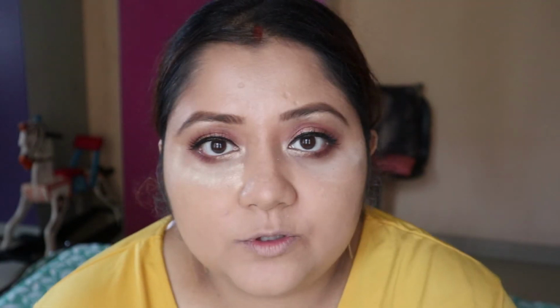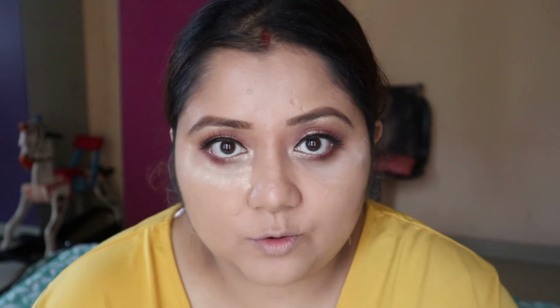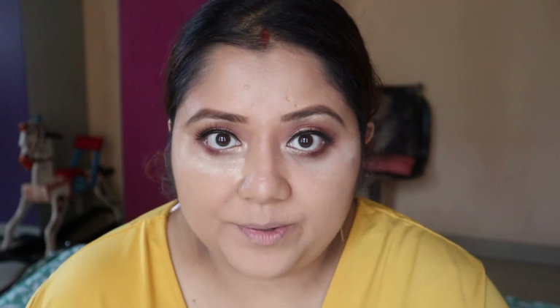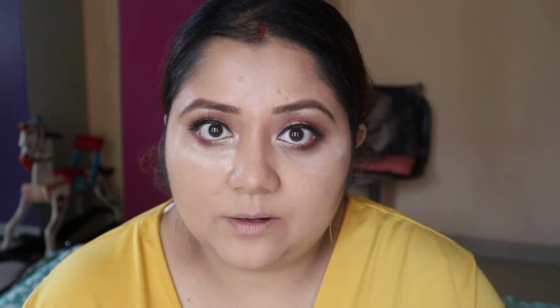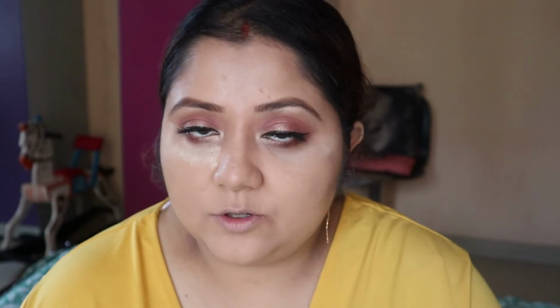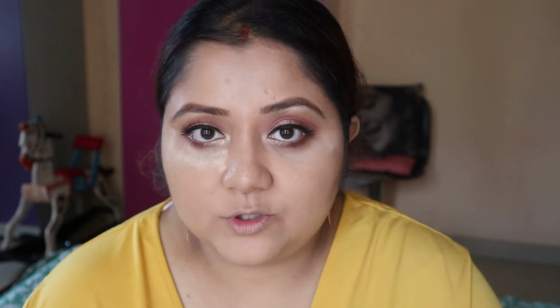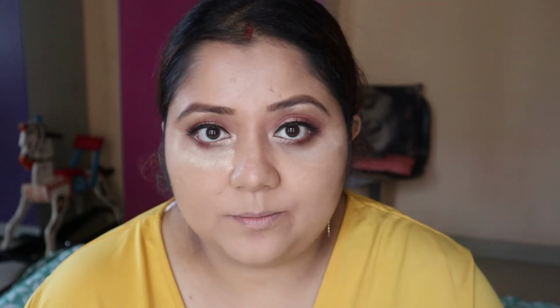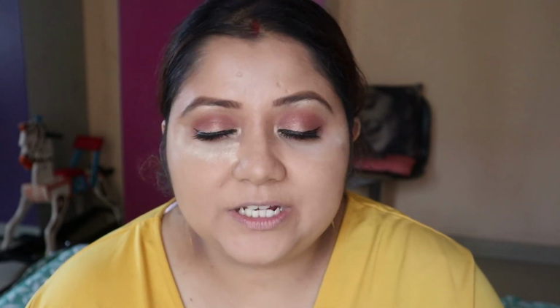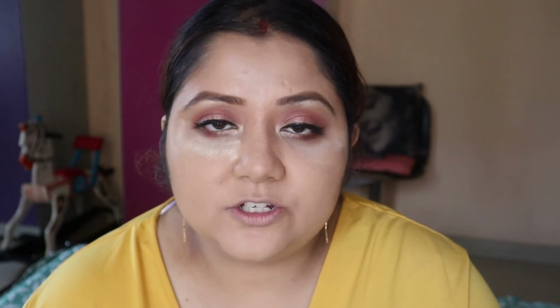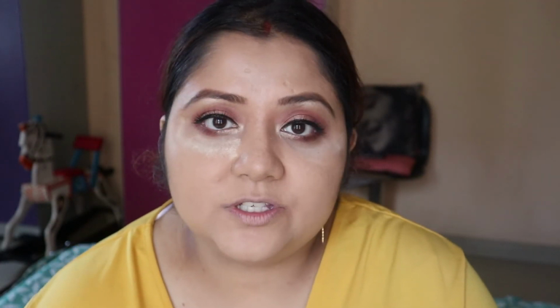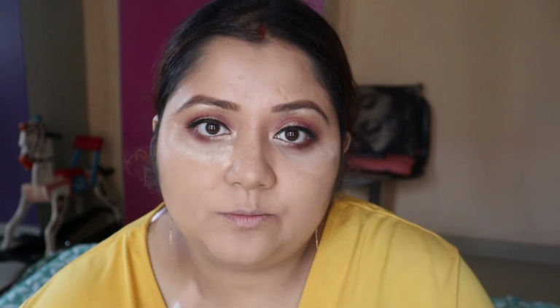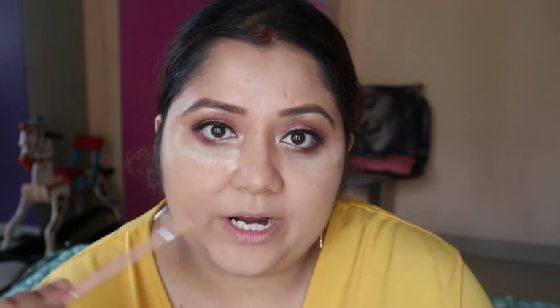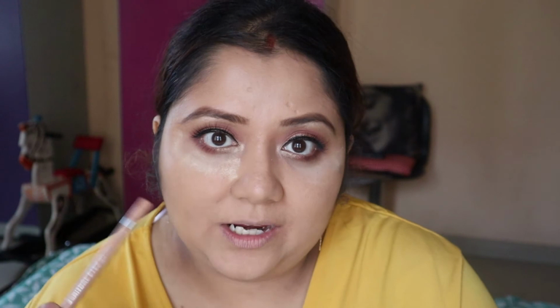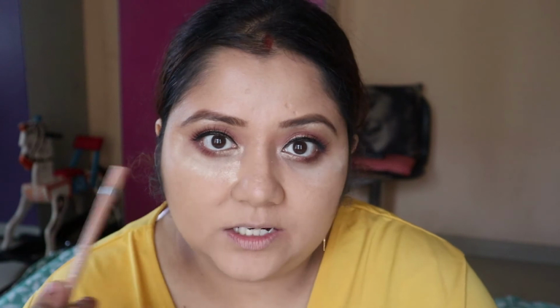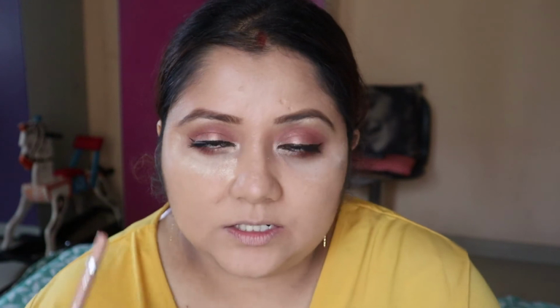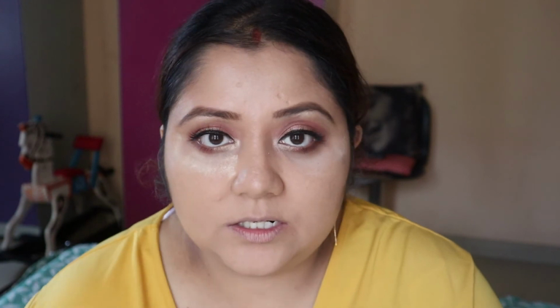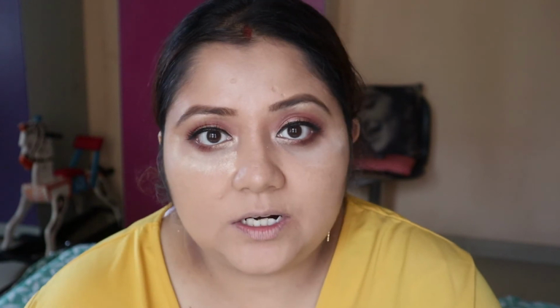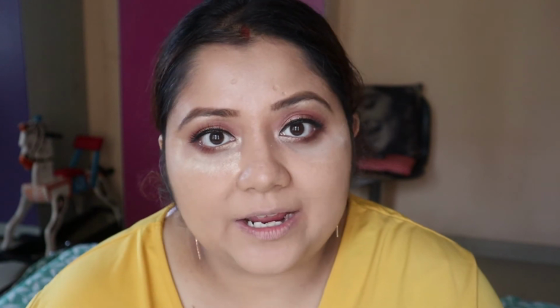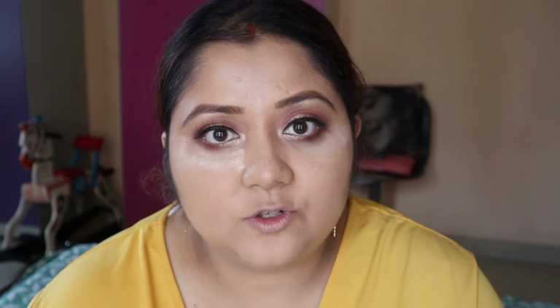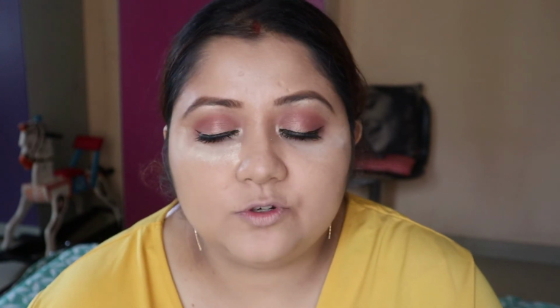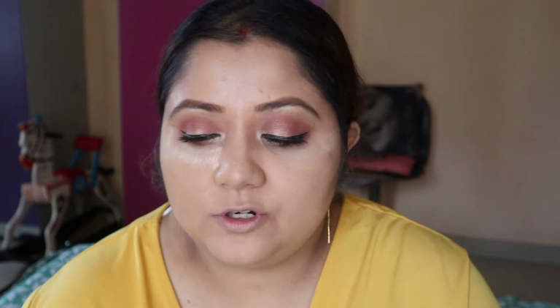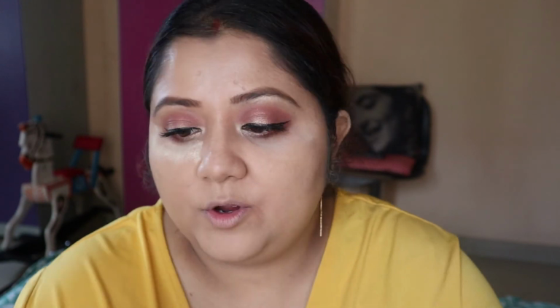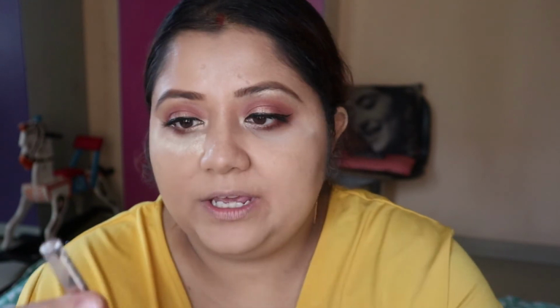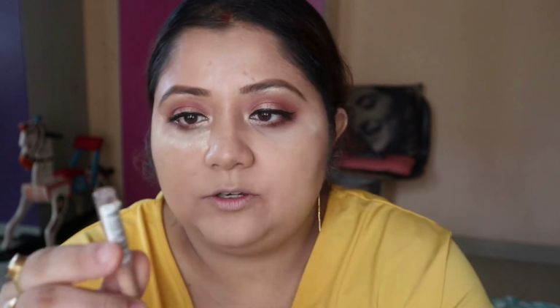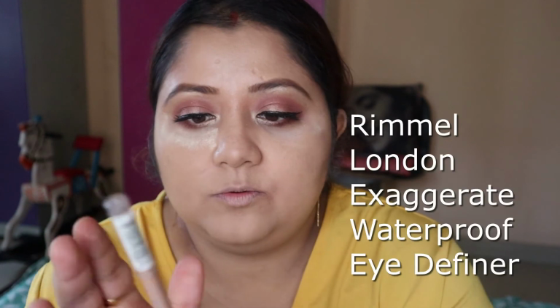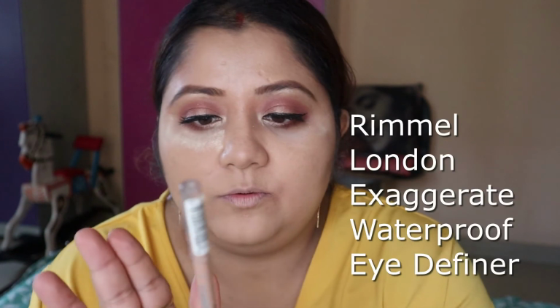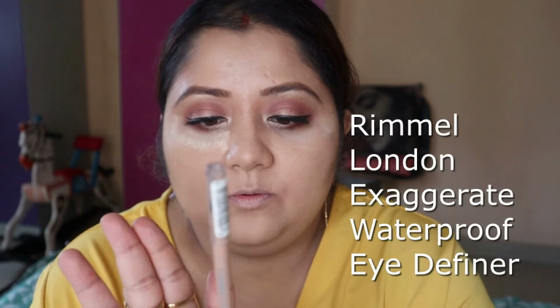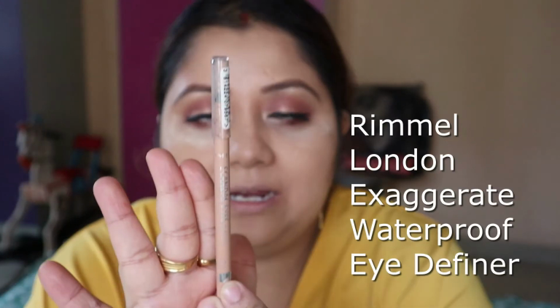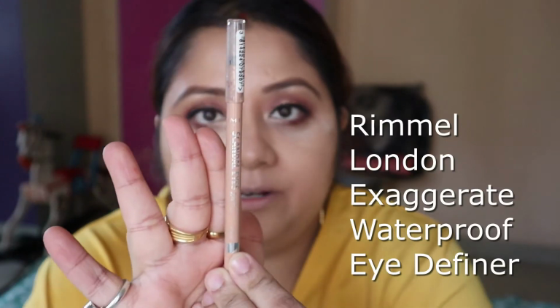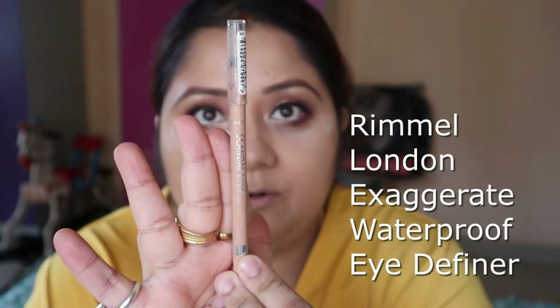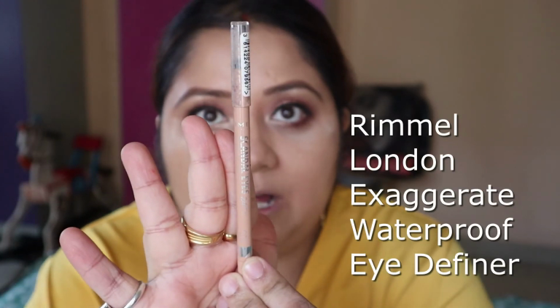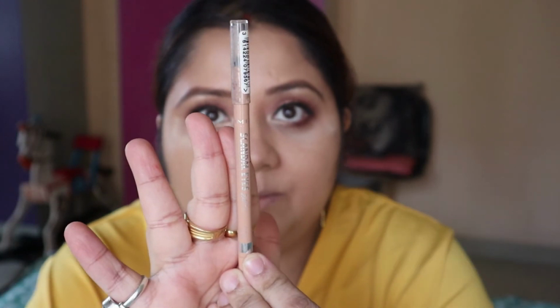The makeup is almost complete. I just have the inner line left — I am using this eyeliner for the inner line to make it look shiny.